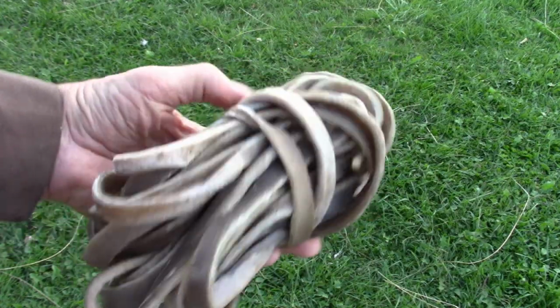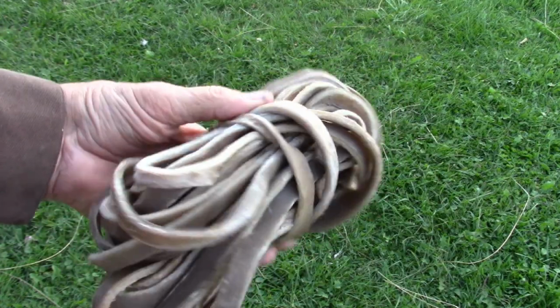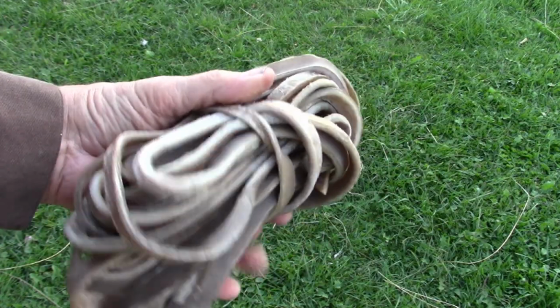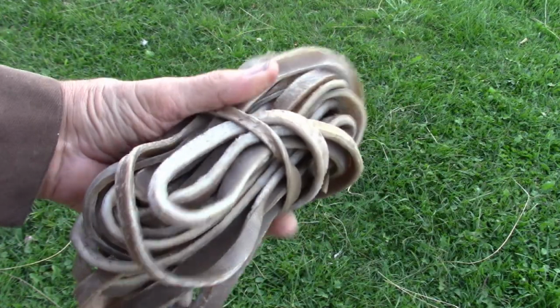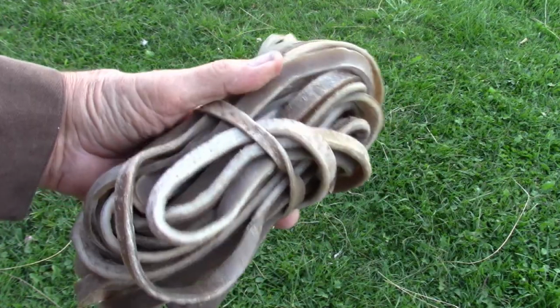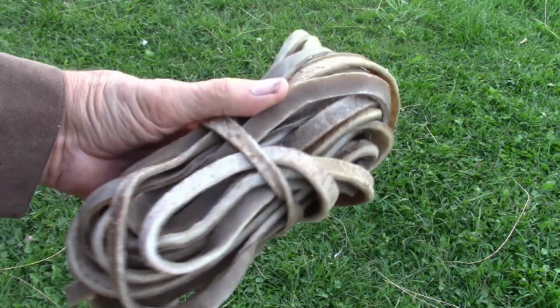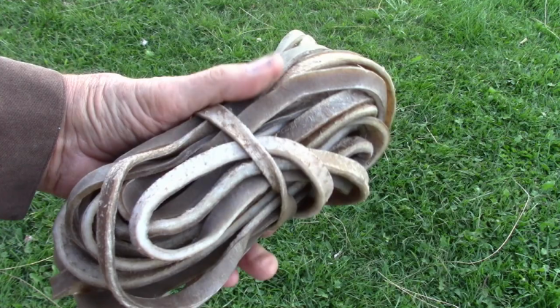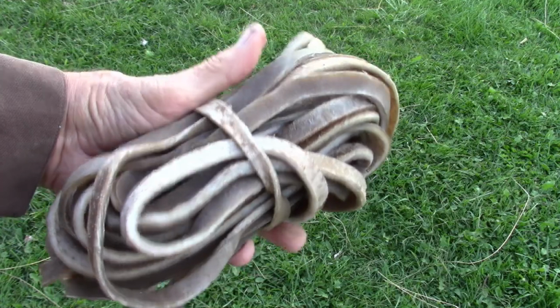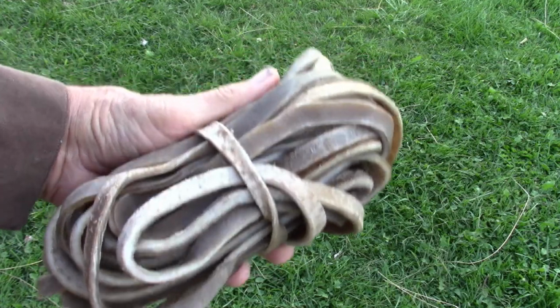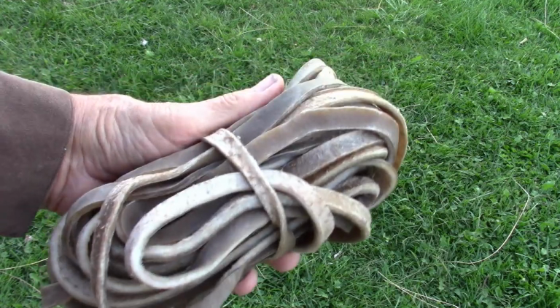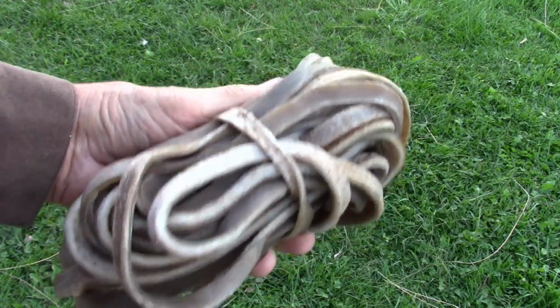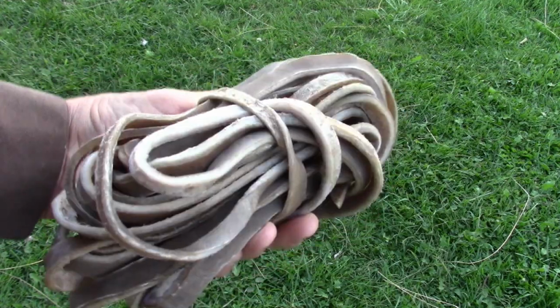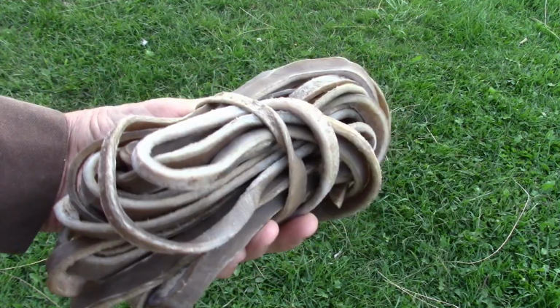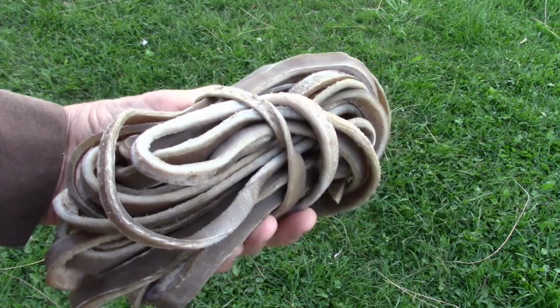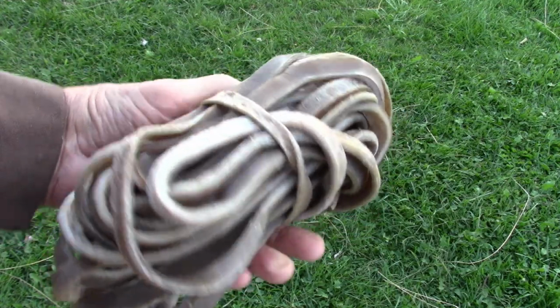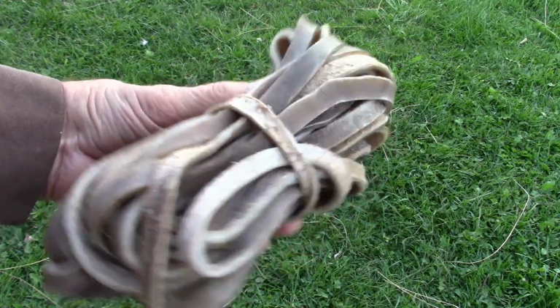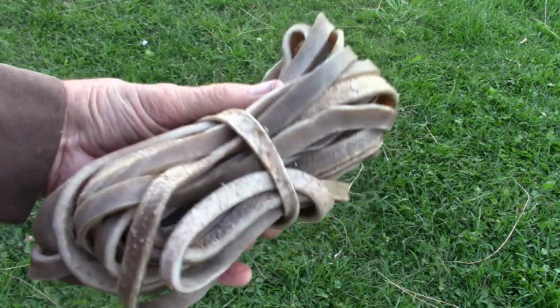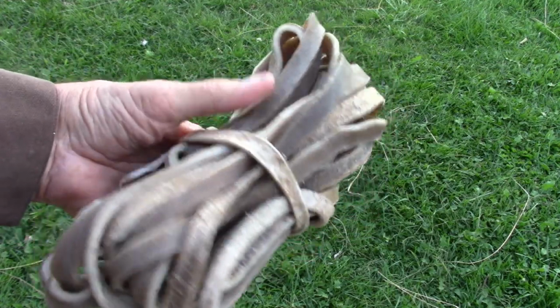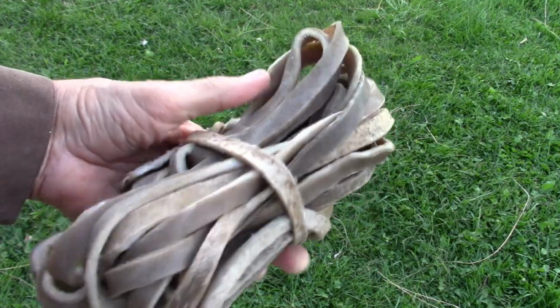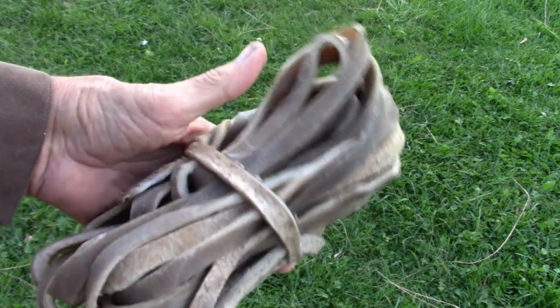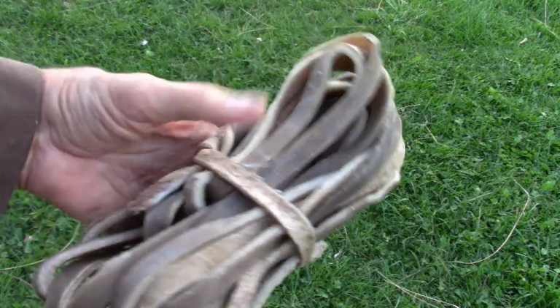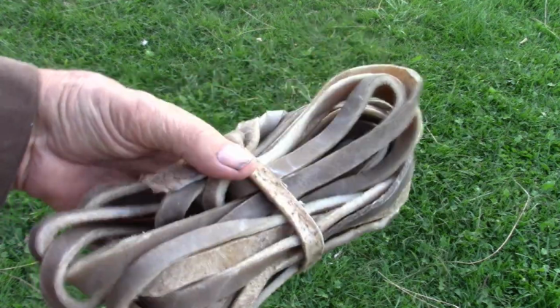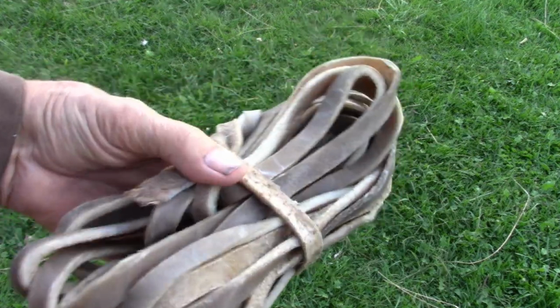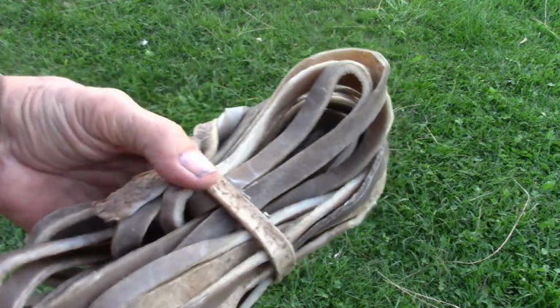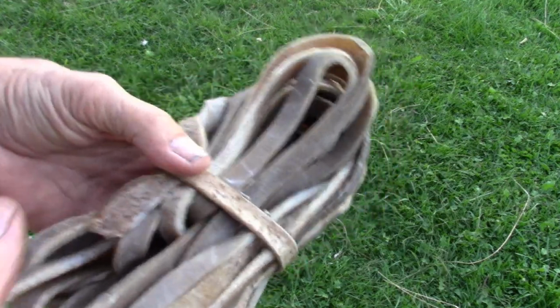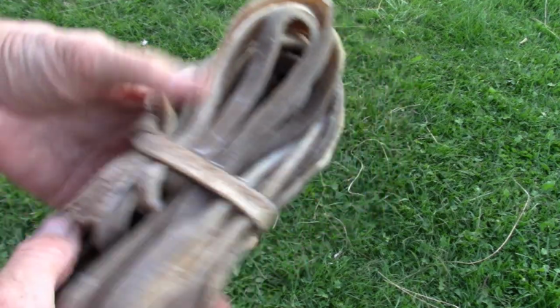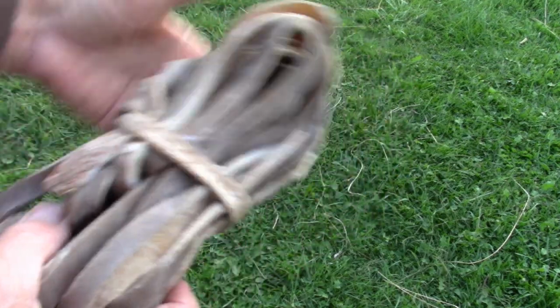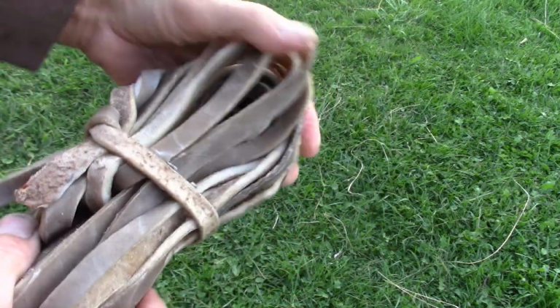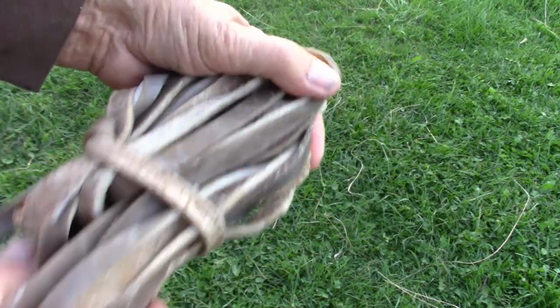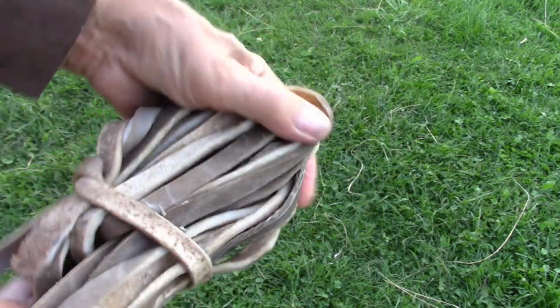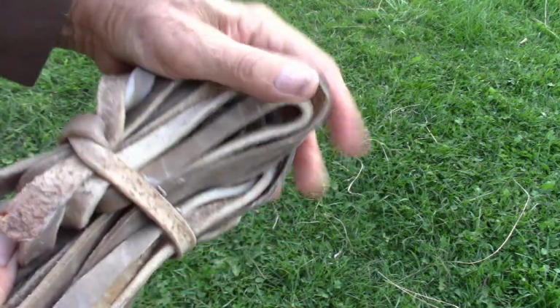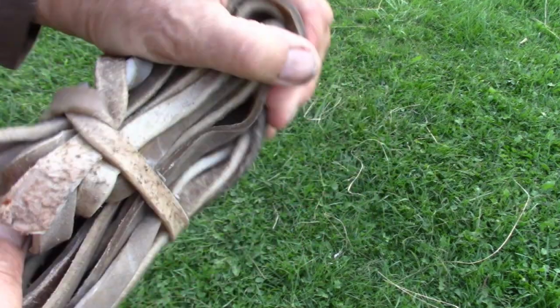That one scrap piece made over 30 feet of lace. Now this is pliable right now.